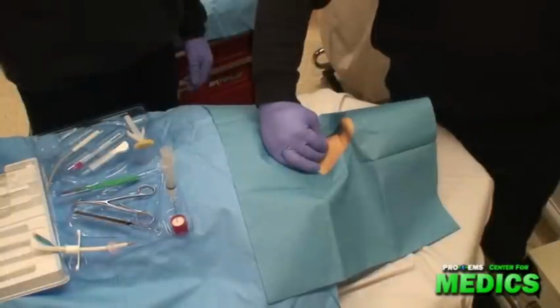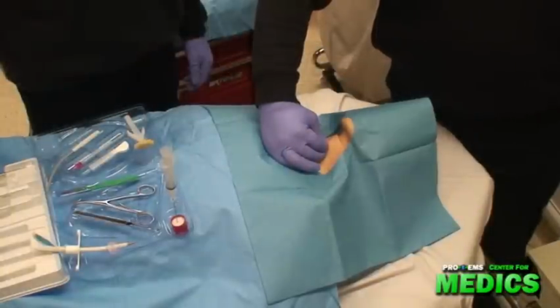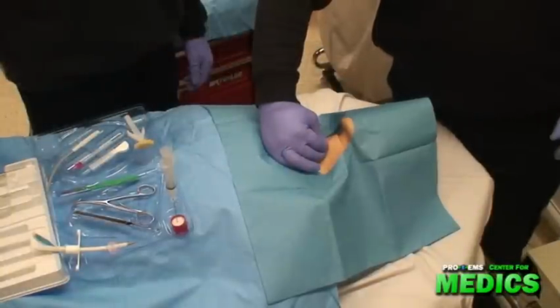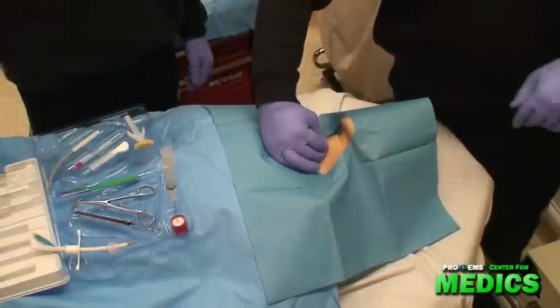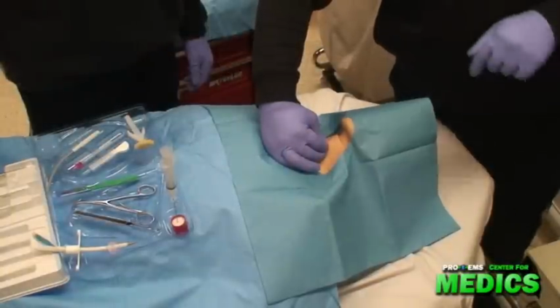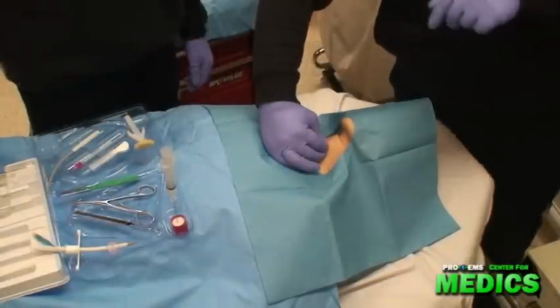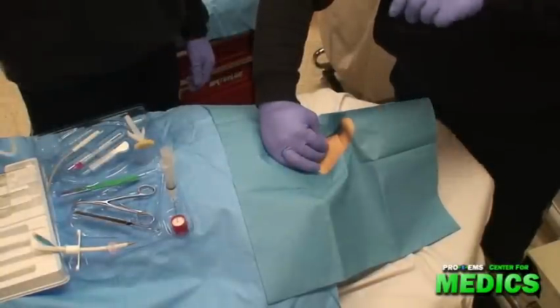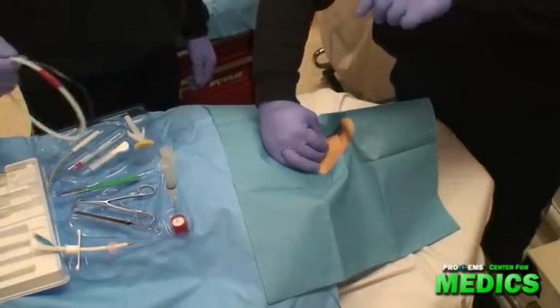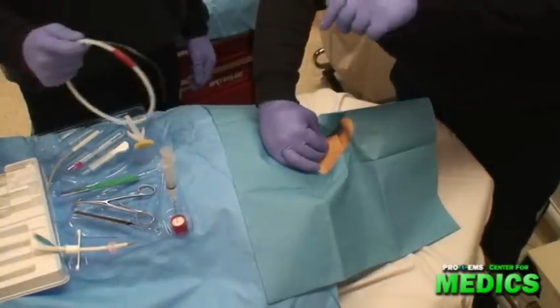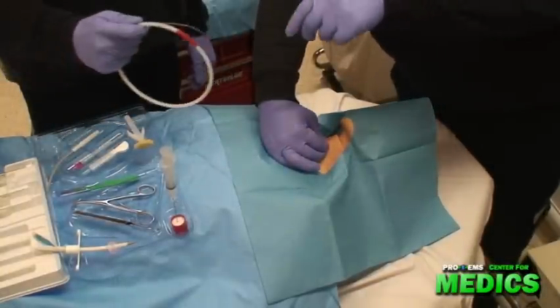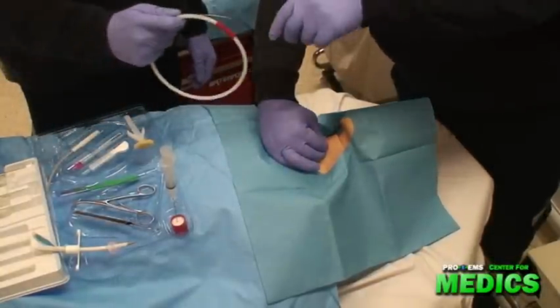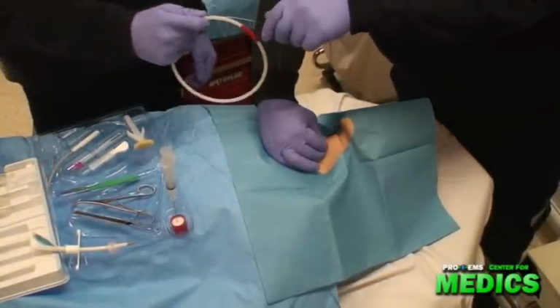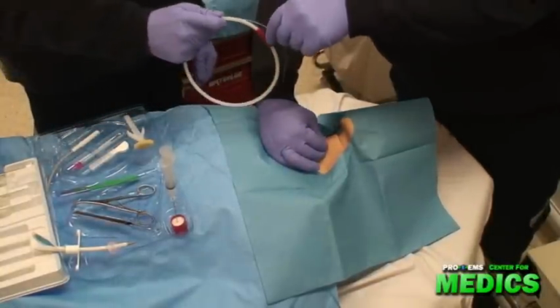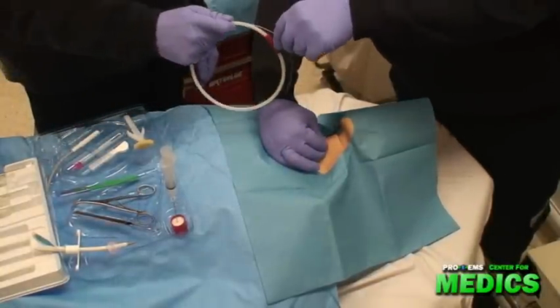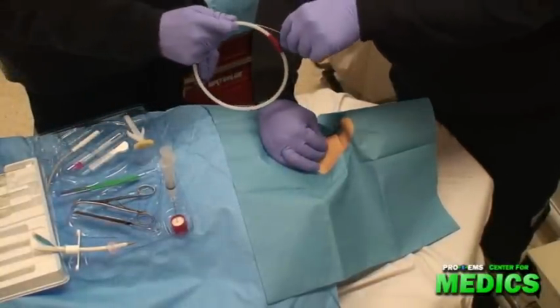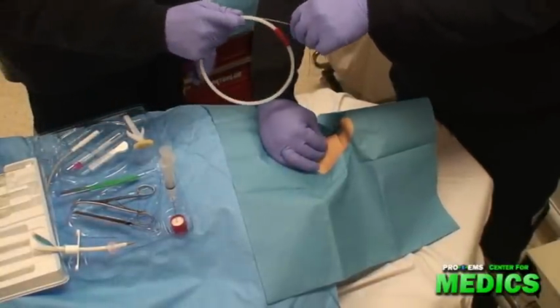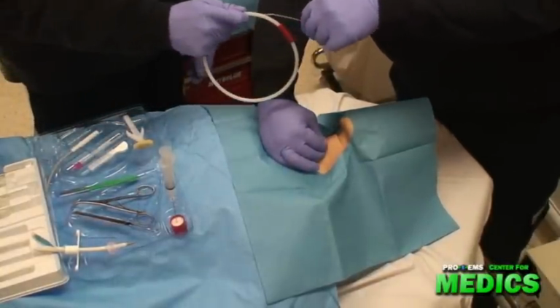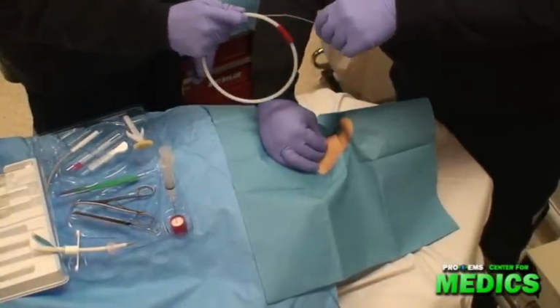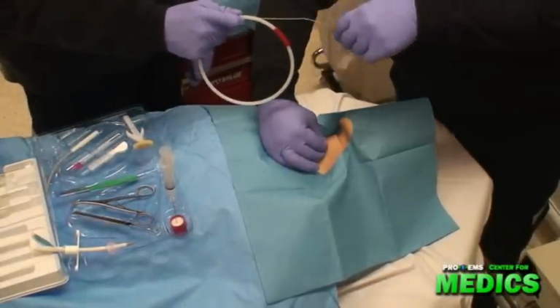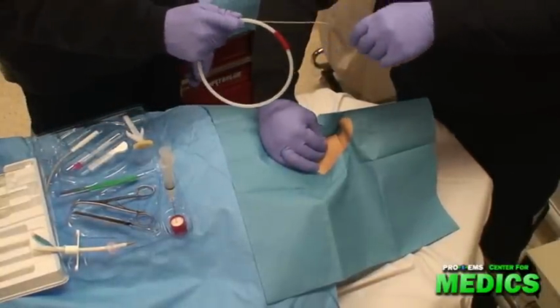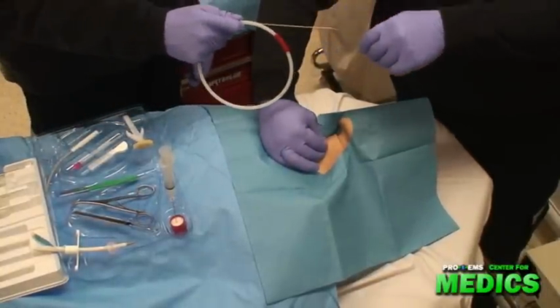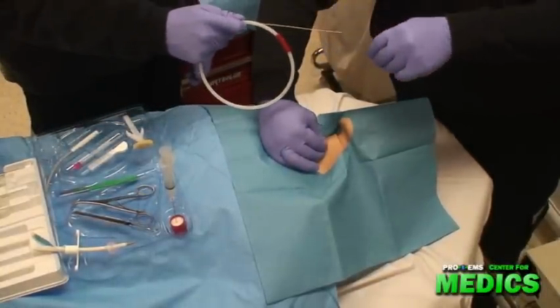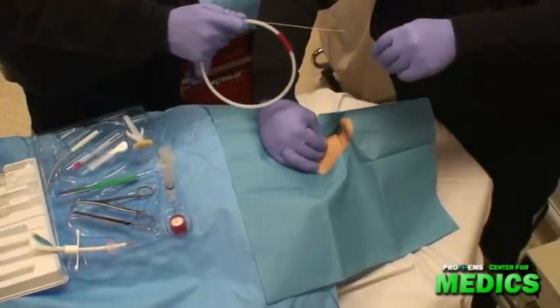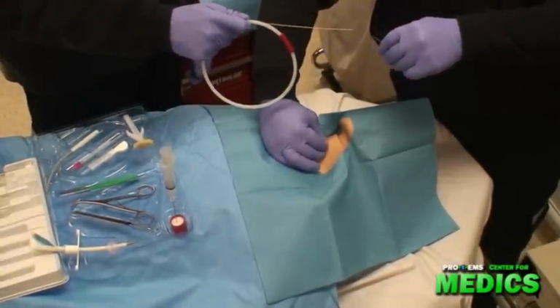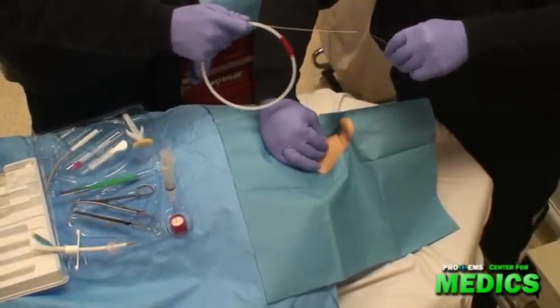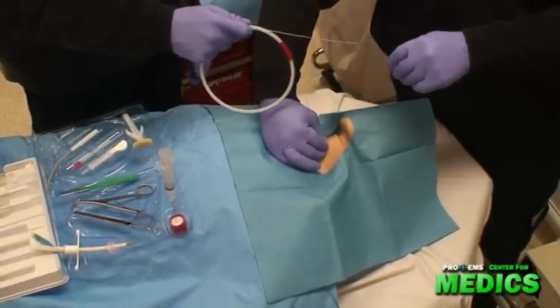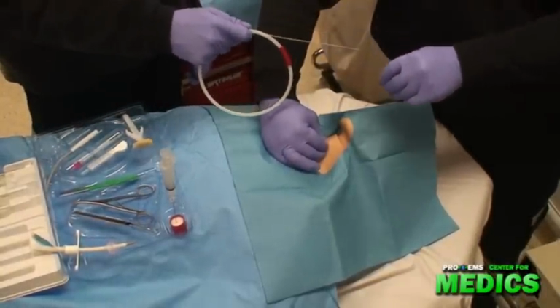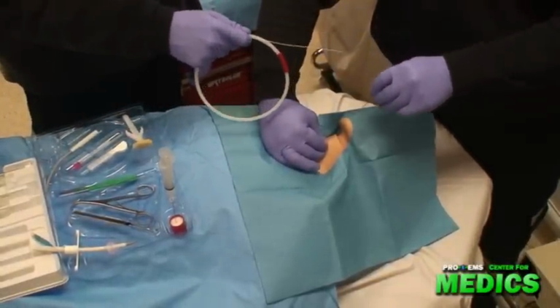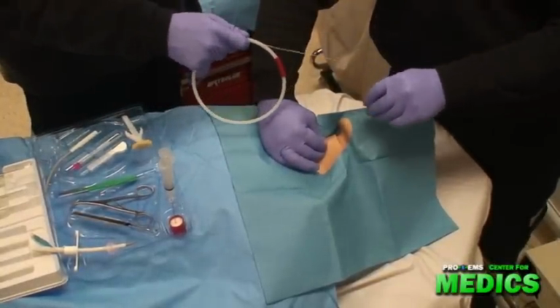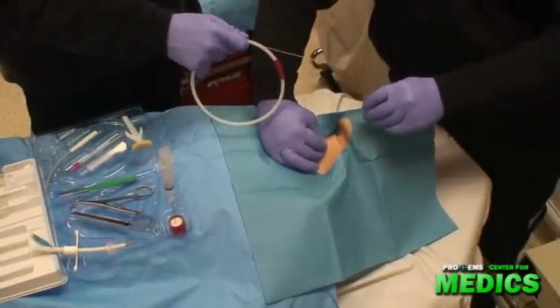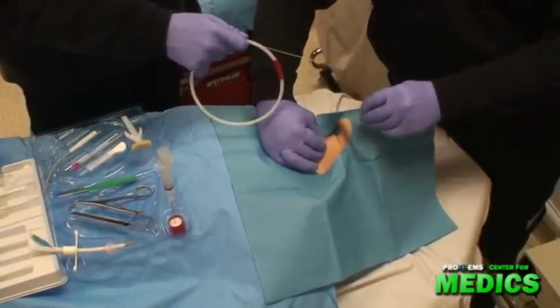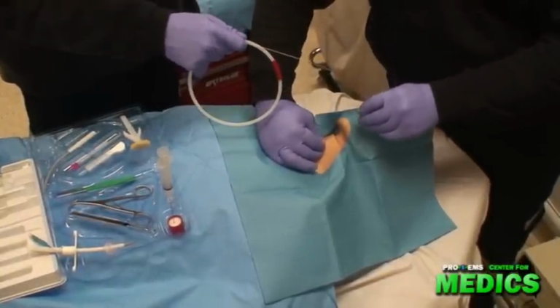Next, I'm going to advance the guide wire through the catheter and into the trachea.